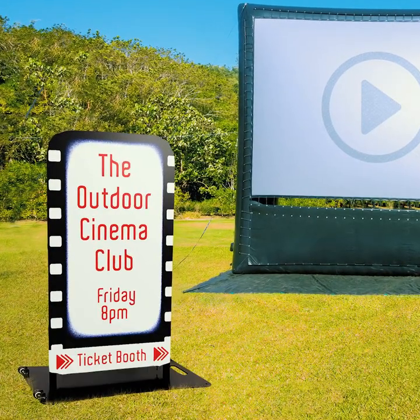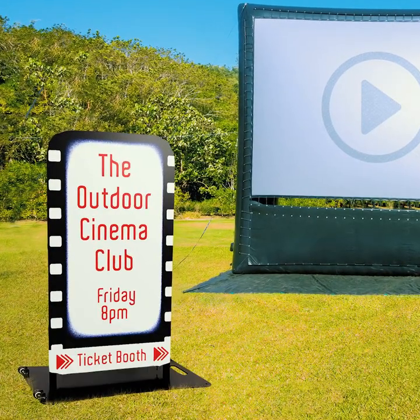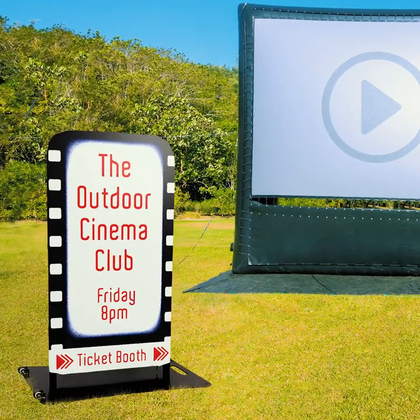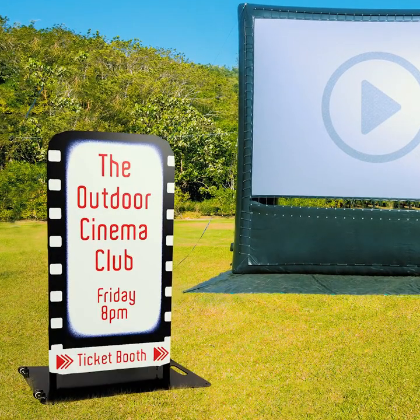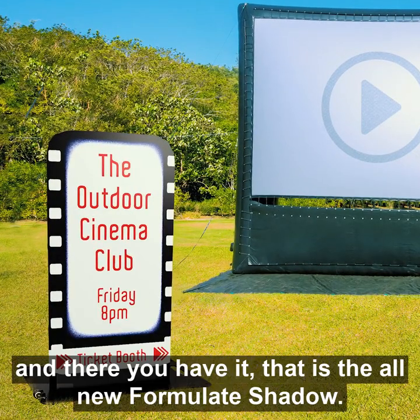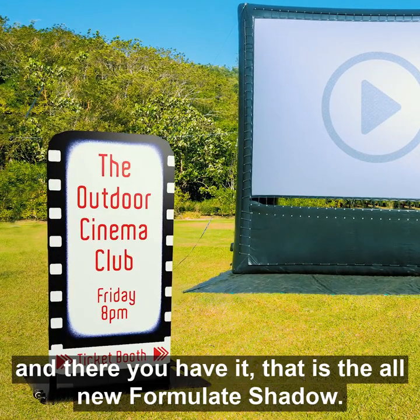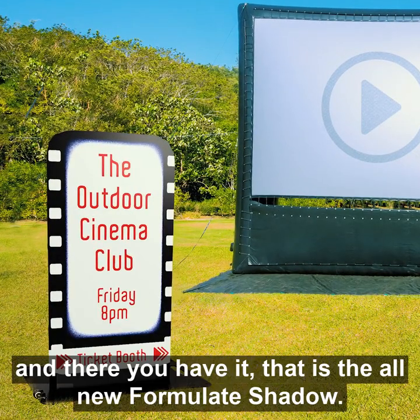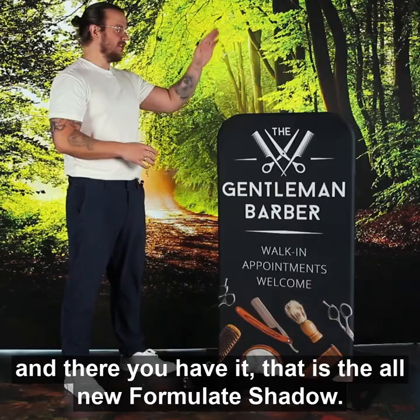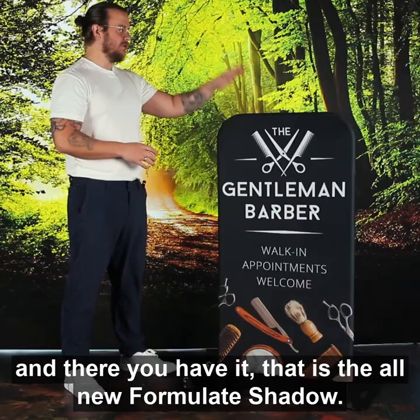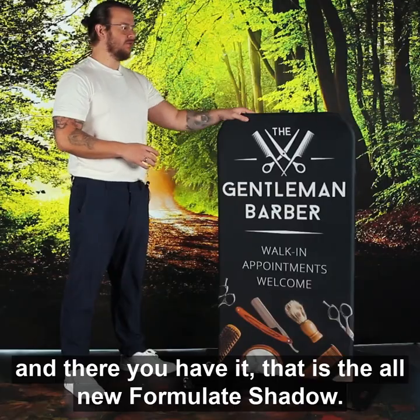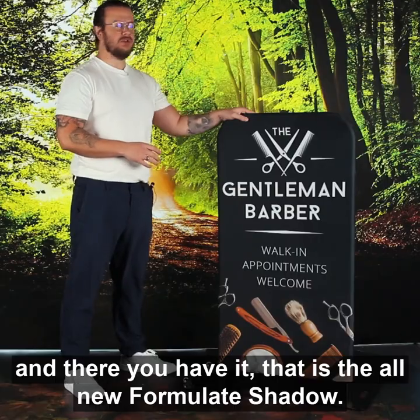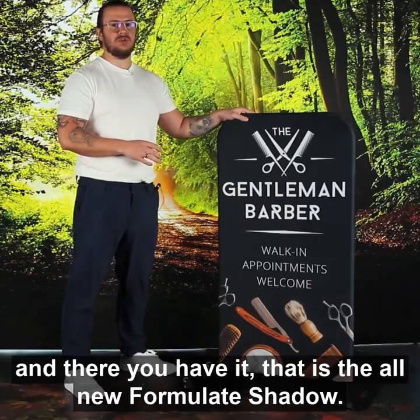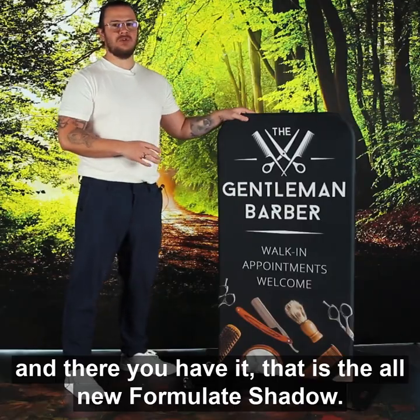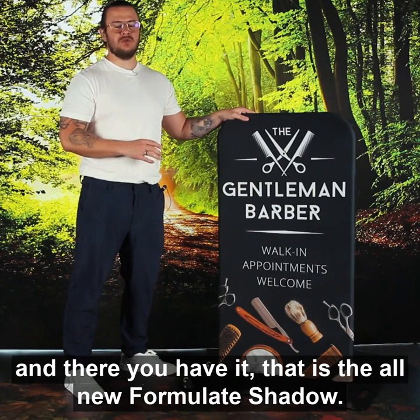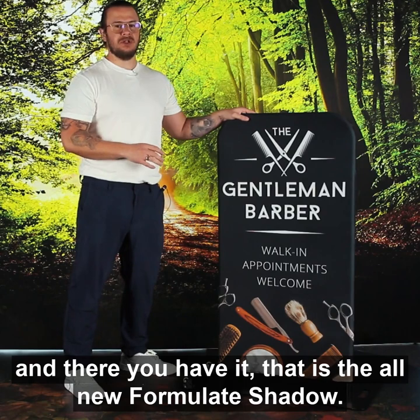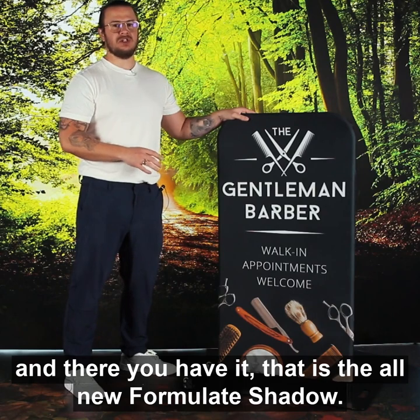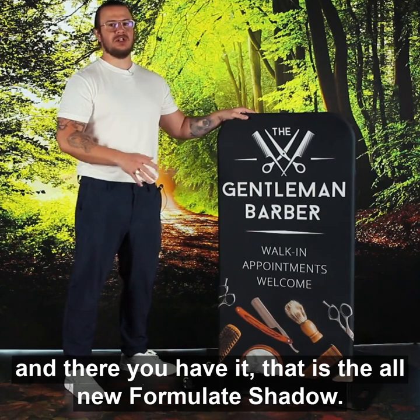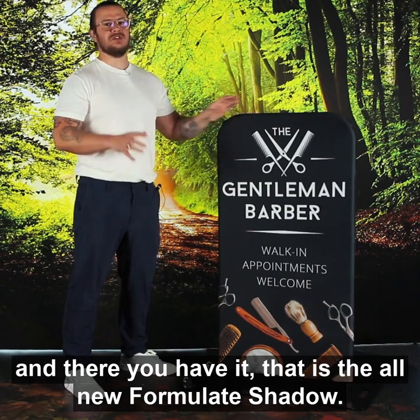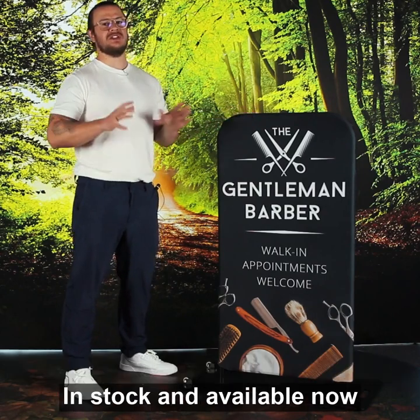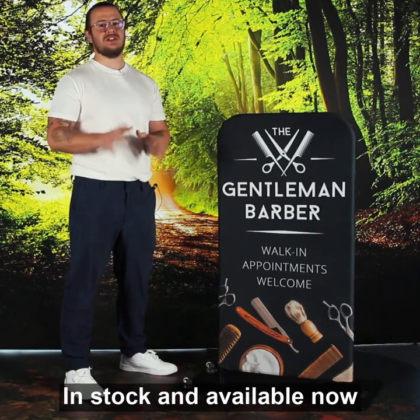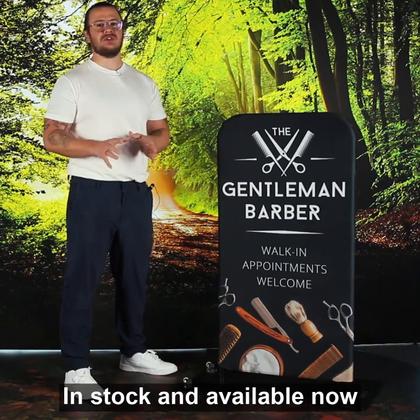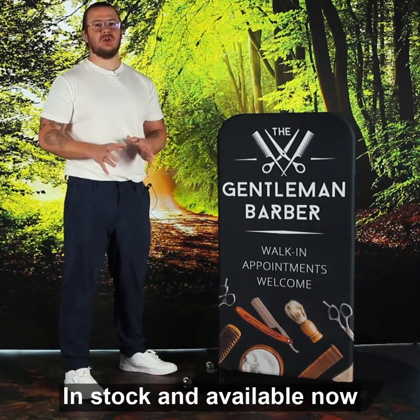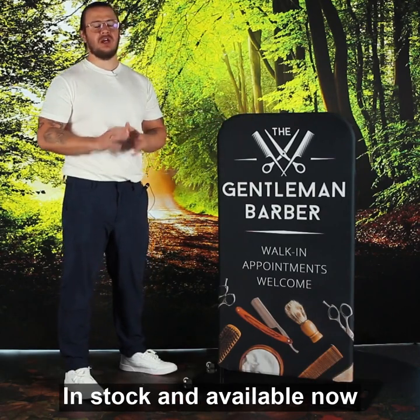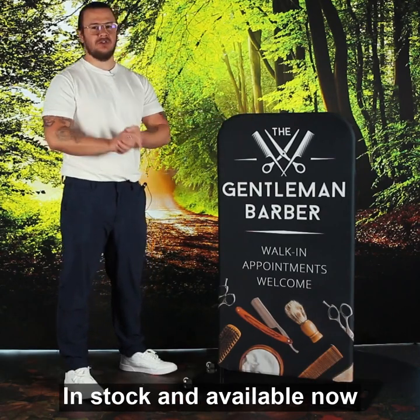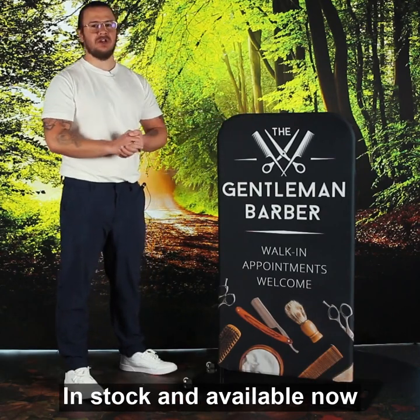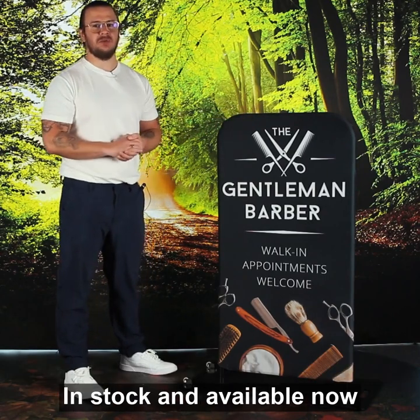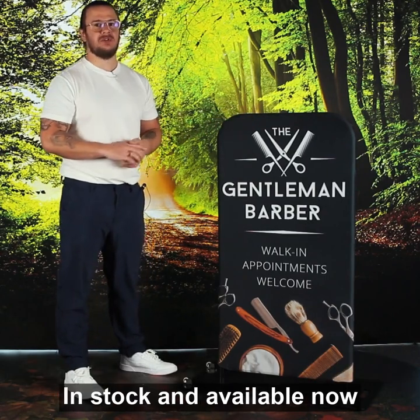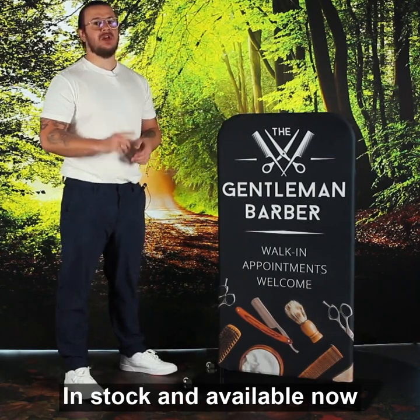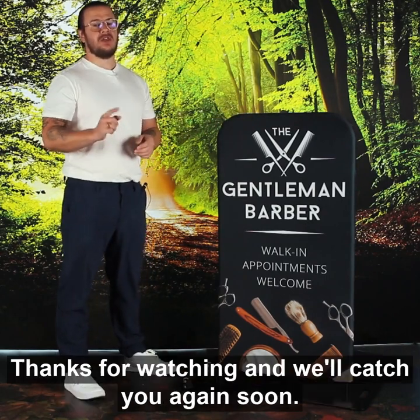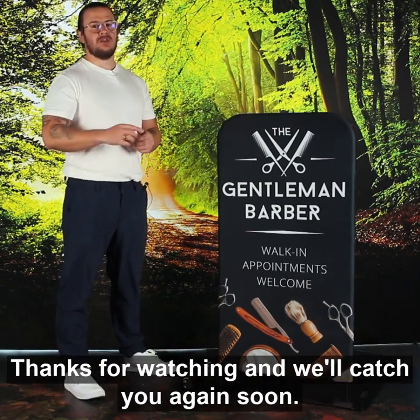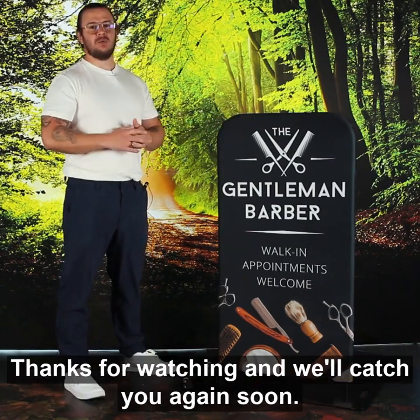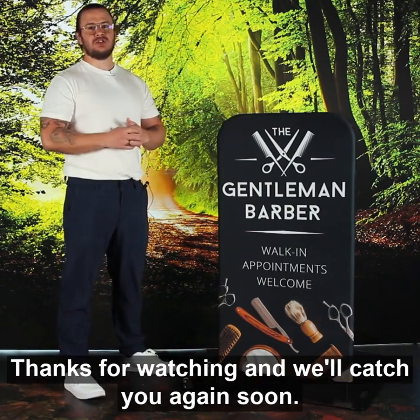And there you have it — that is the all-new Formul8 Shadow. This is in stock and available now. Thank you for watching.